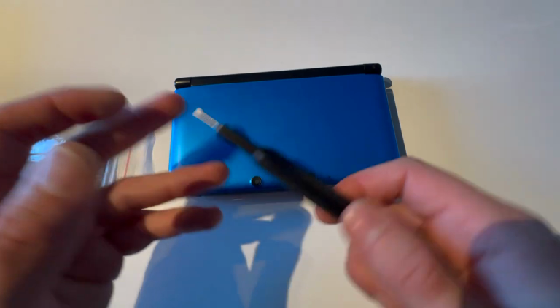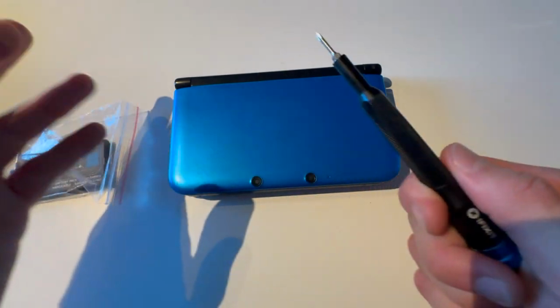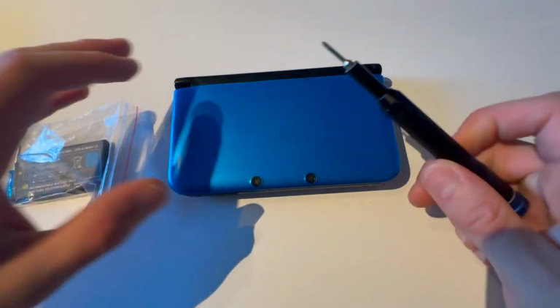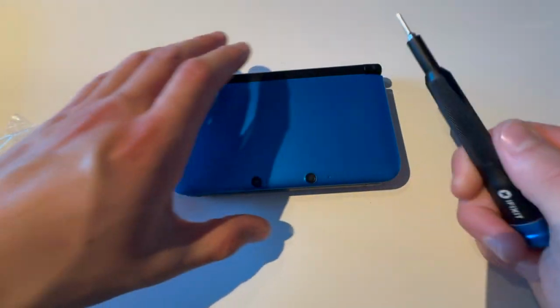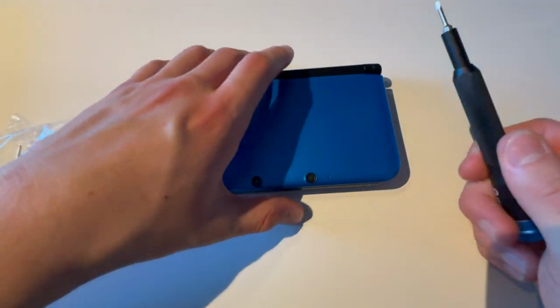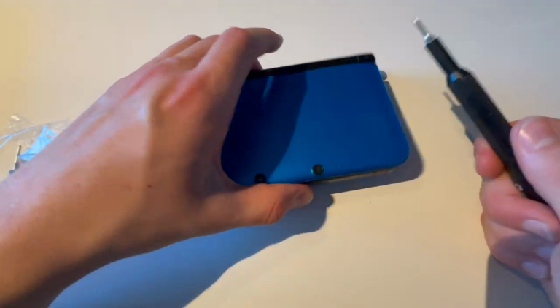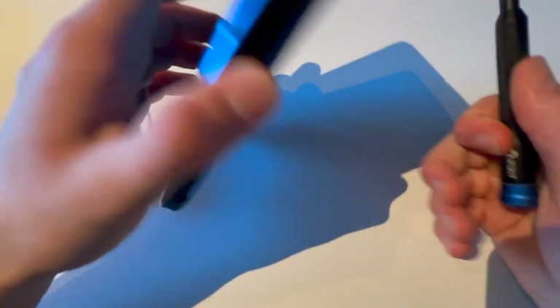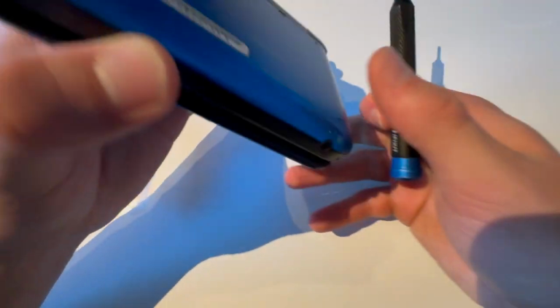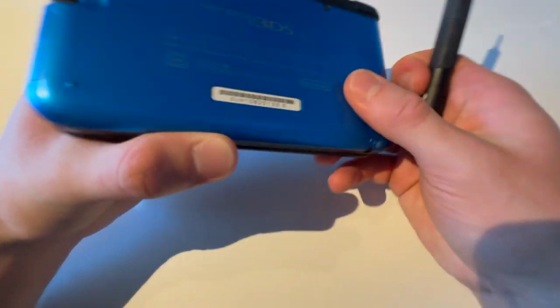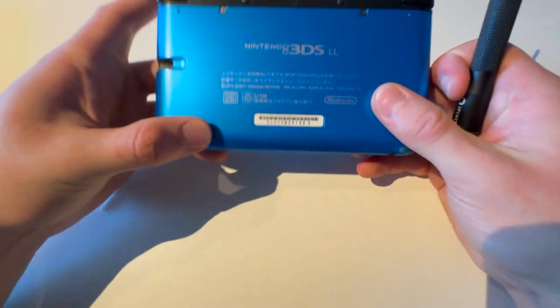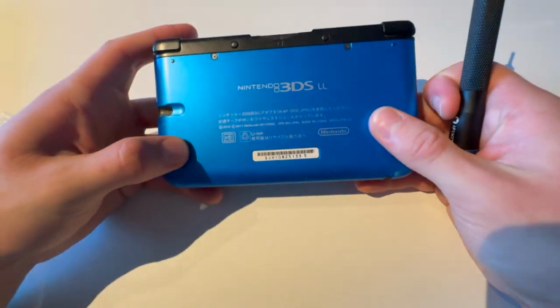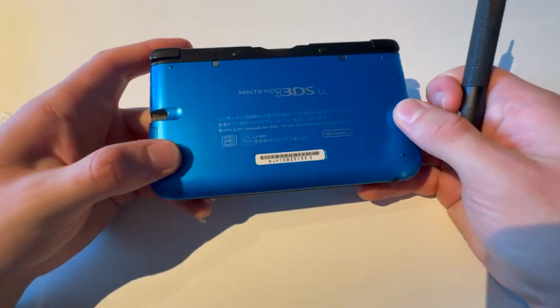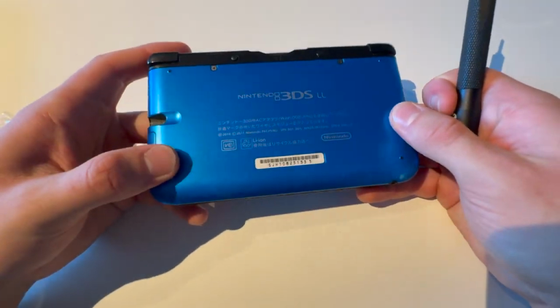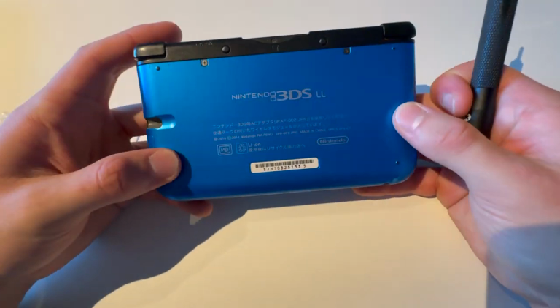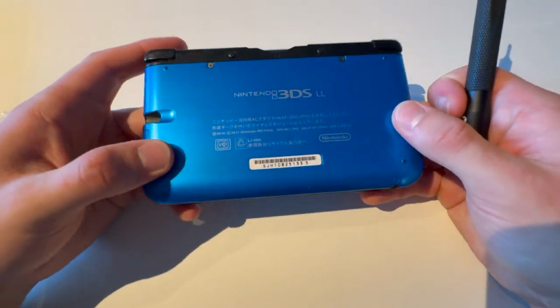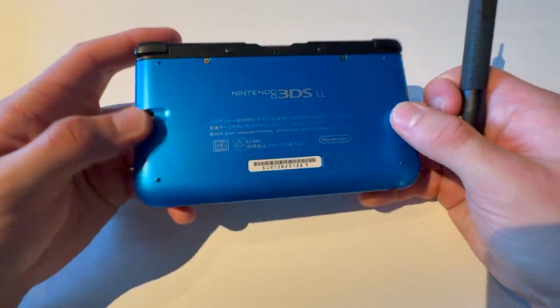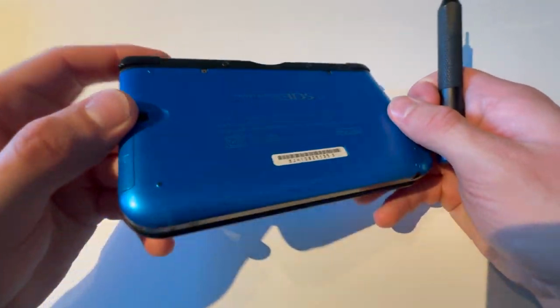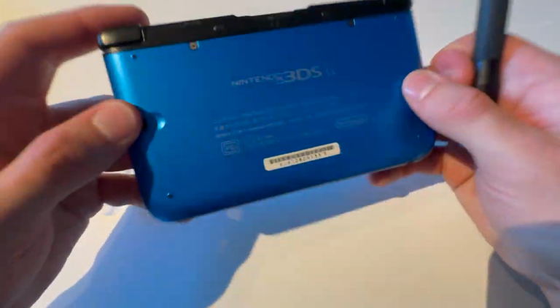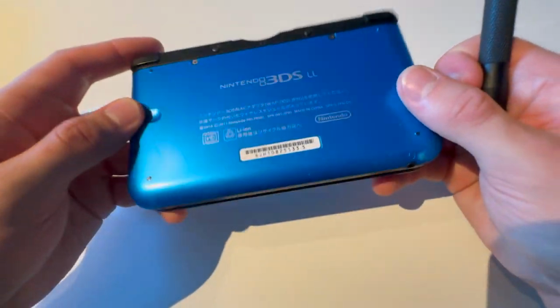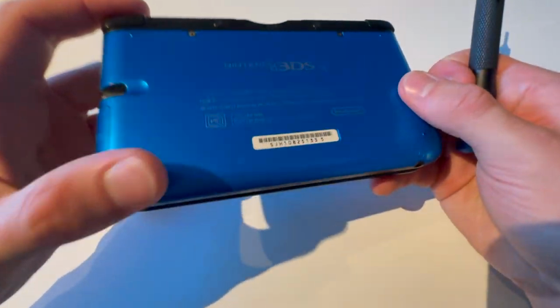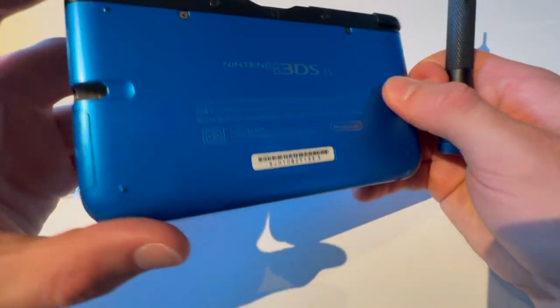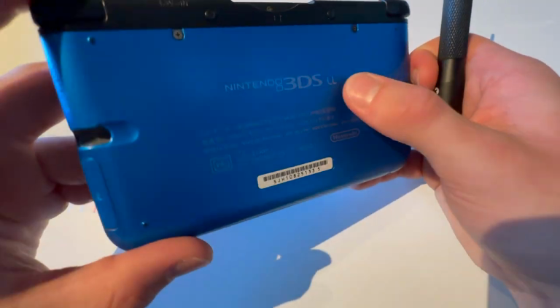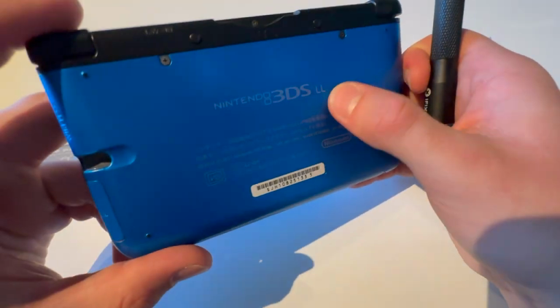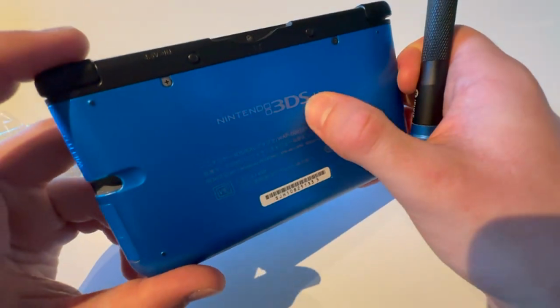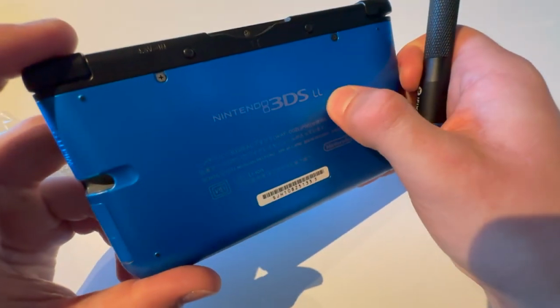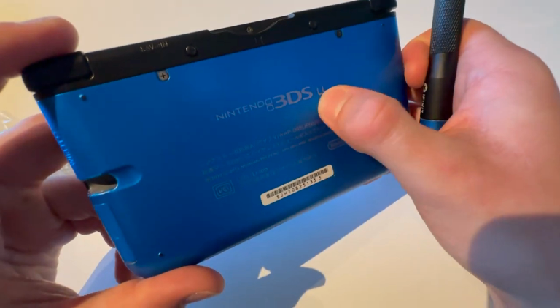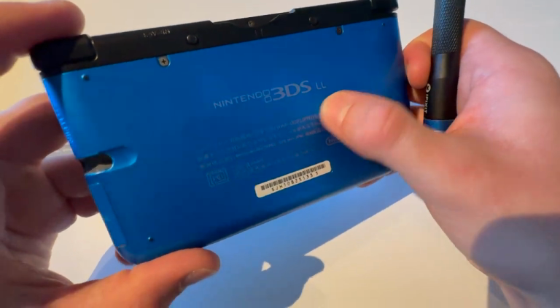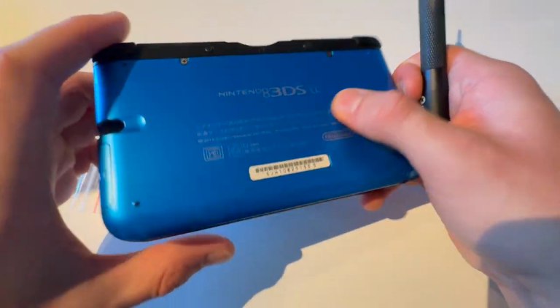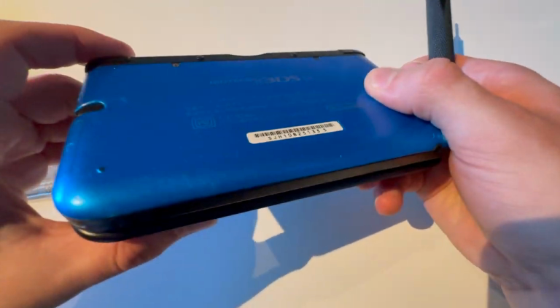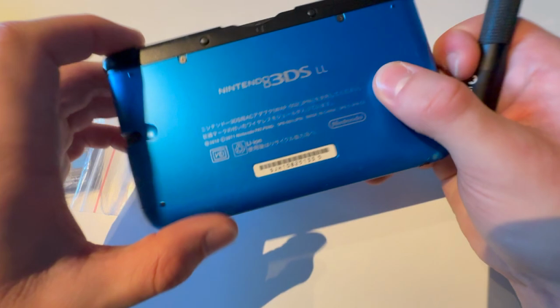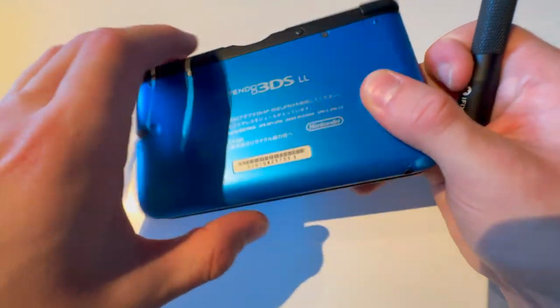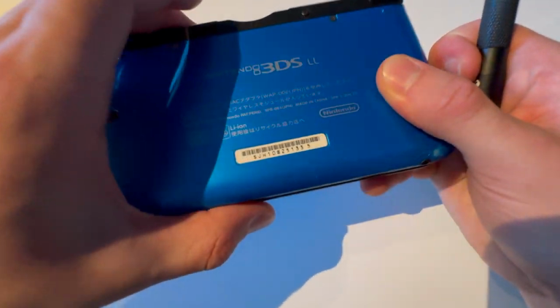This is how you change the battery on a New 3DS XL. This says 'LL' but it's an XL.